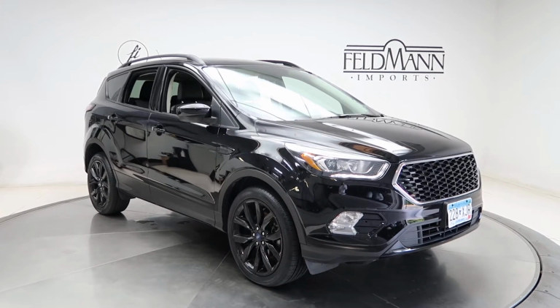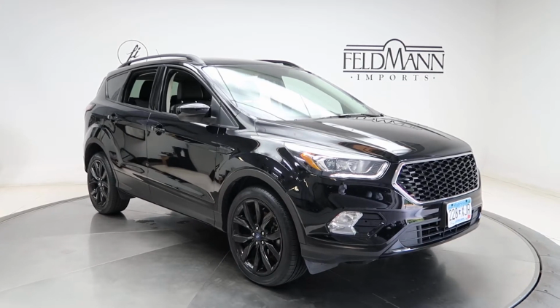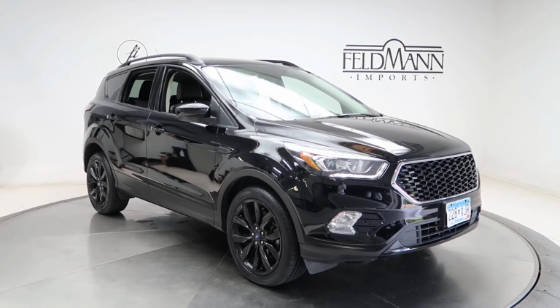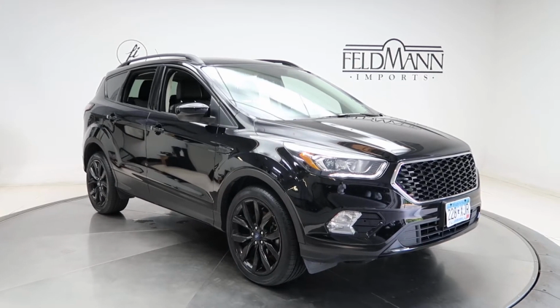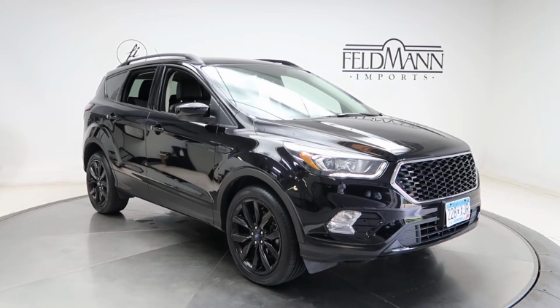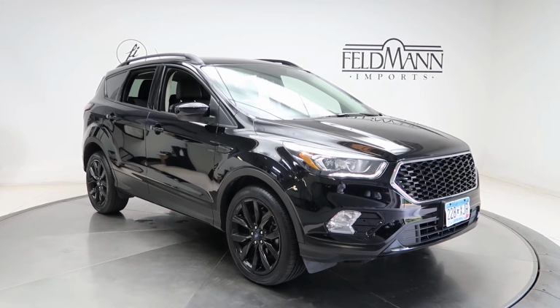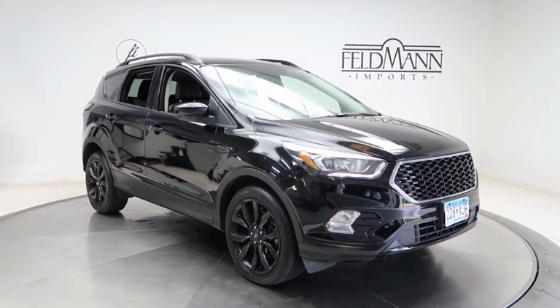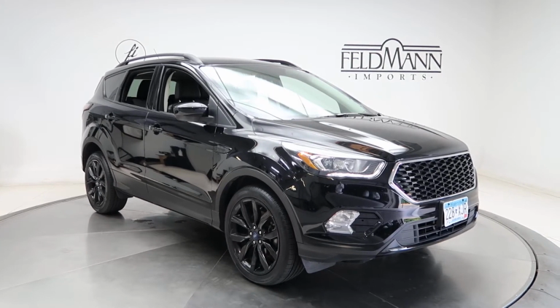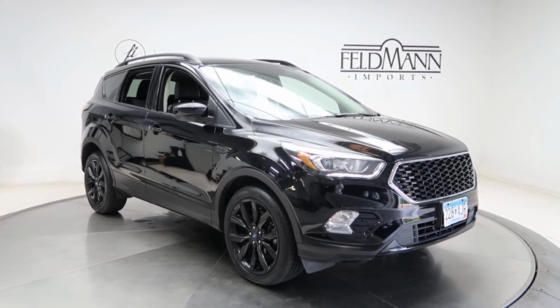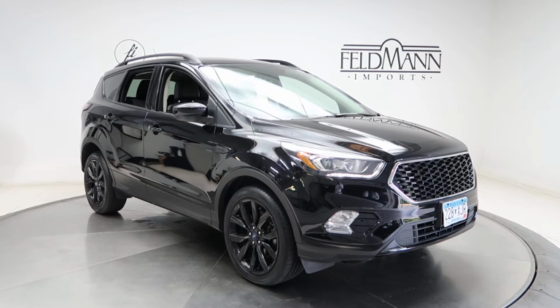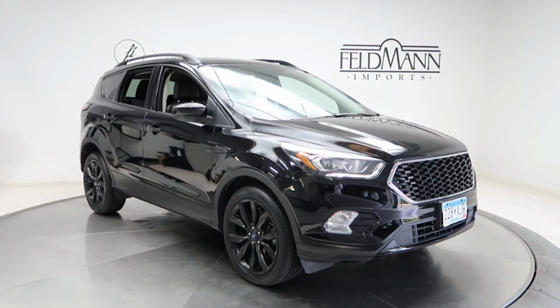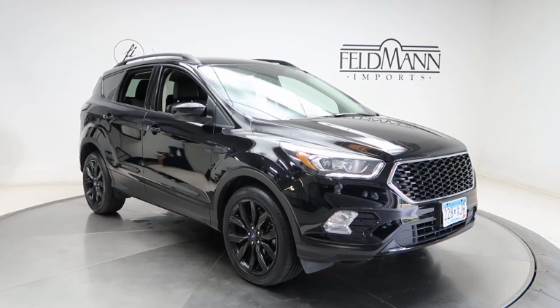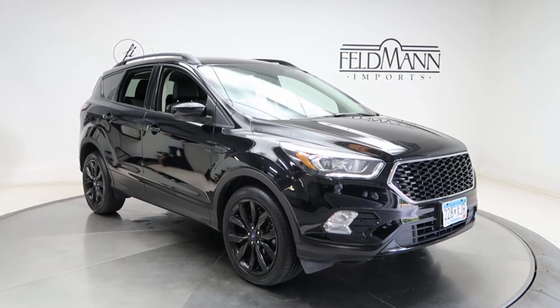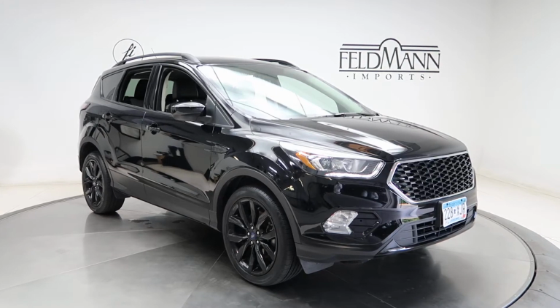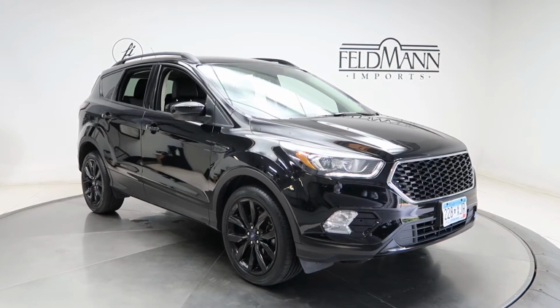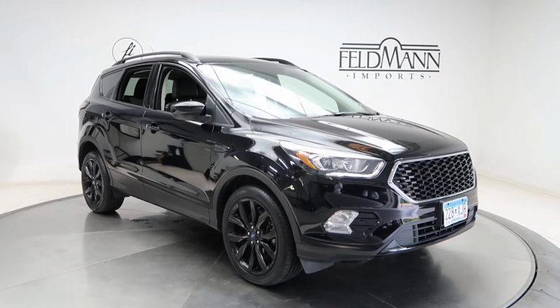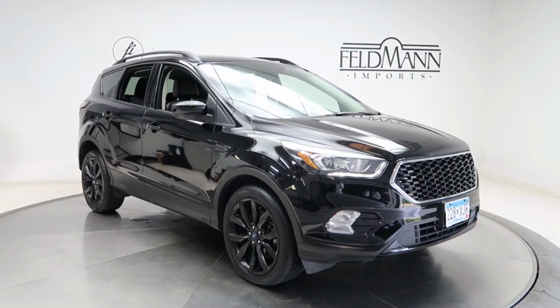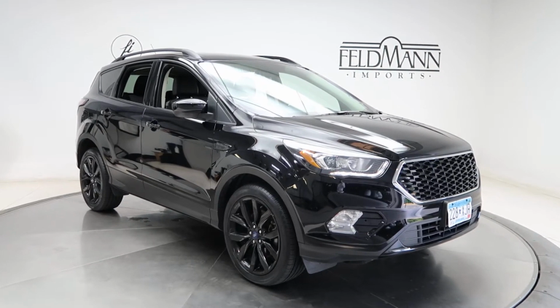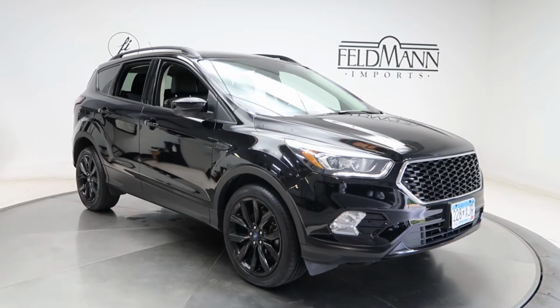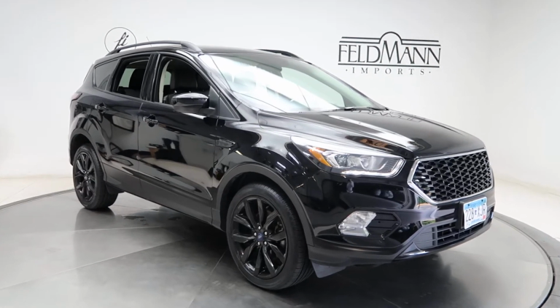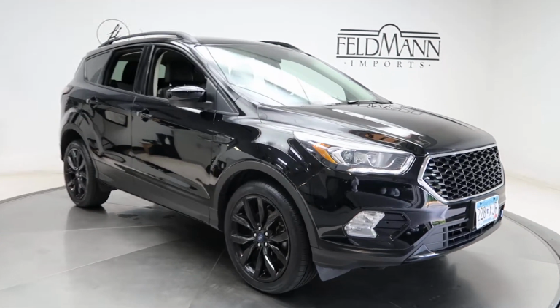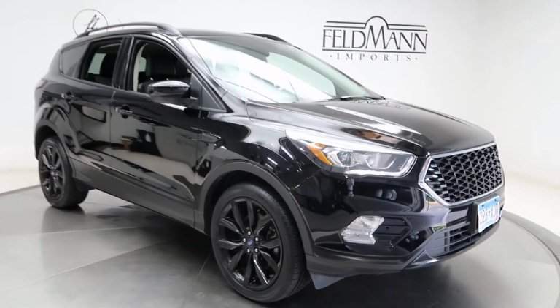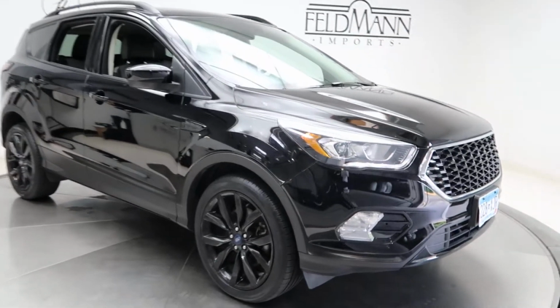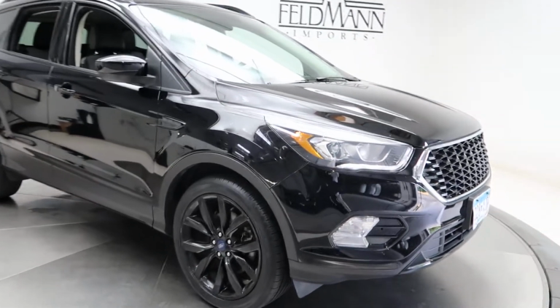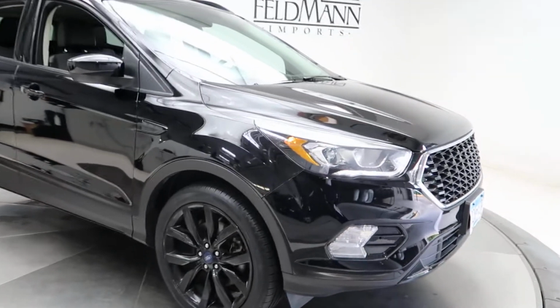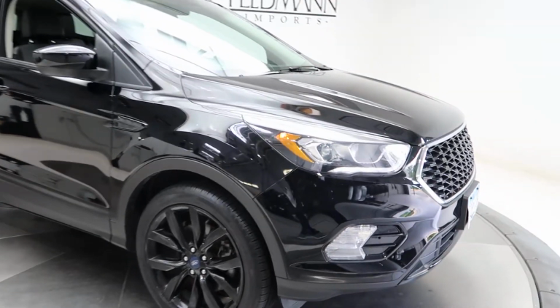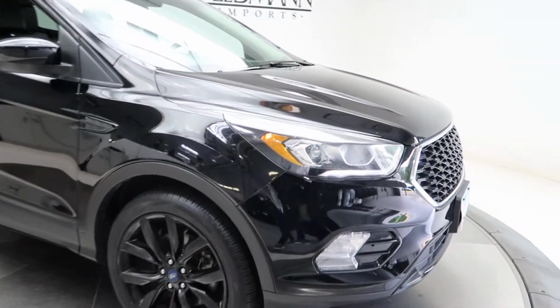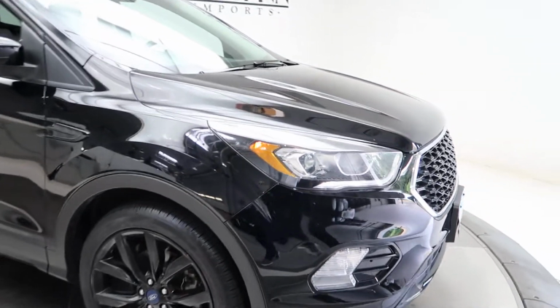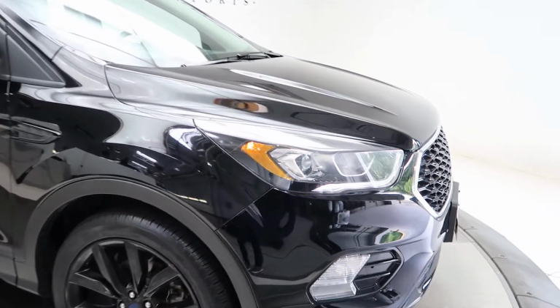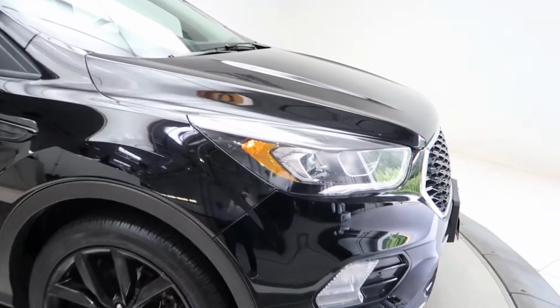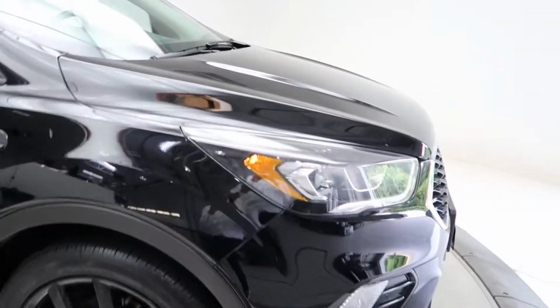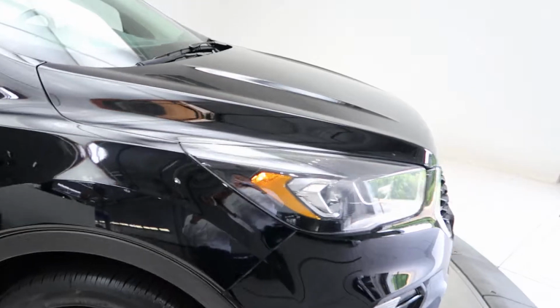For wheels we've got 19 inch blacked out wheels. The tires are in good condition, and we have LED daytime running lights.